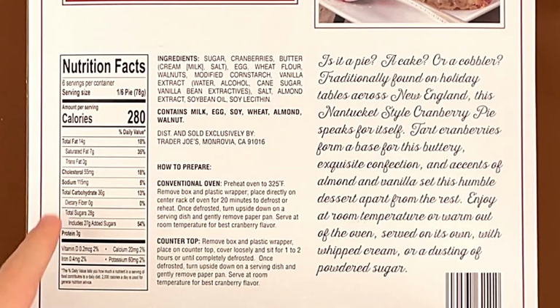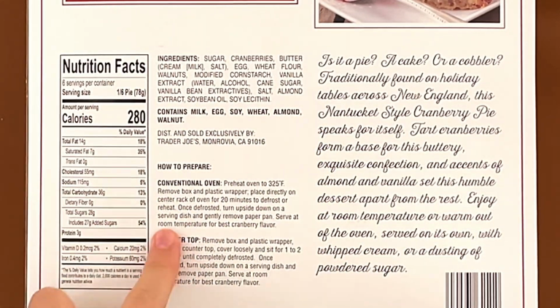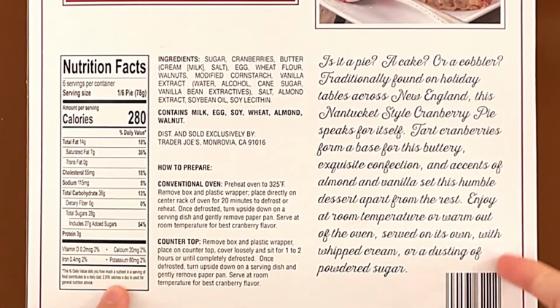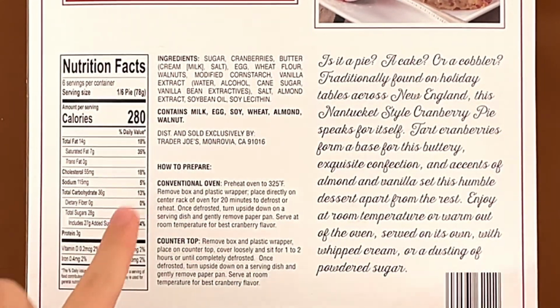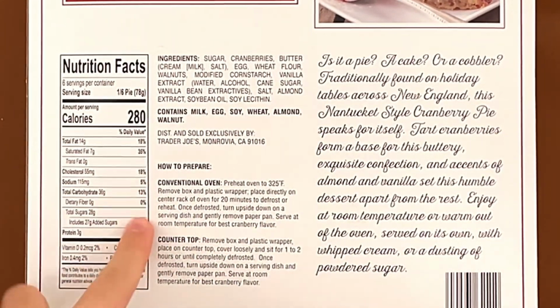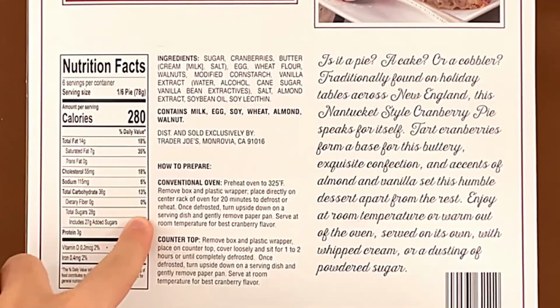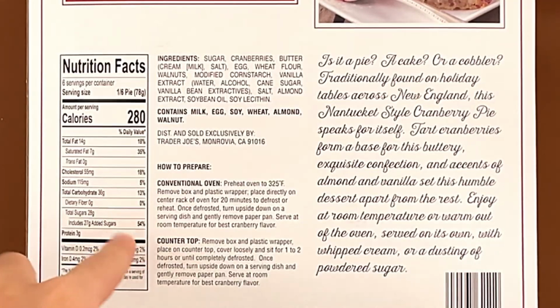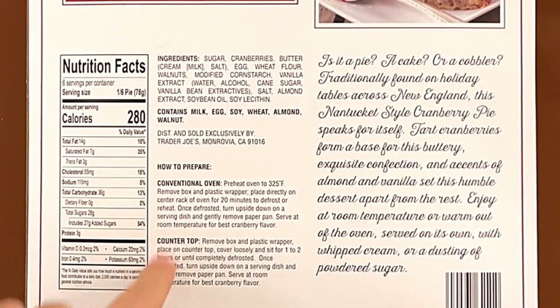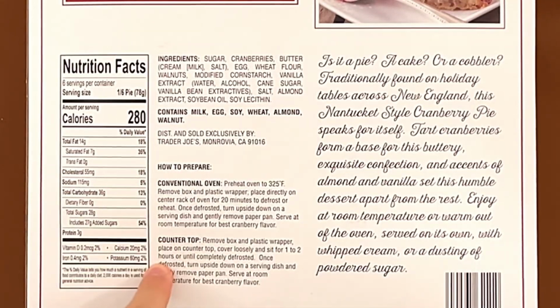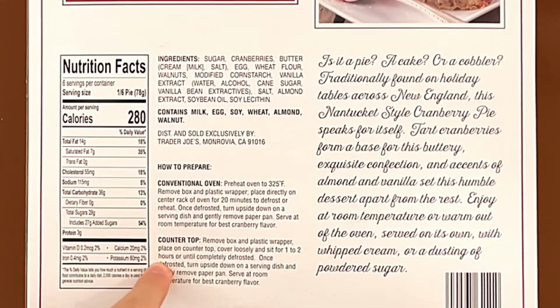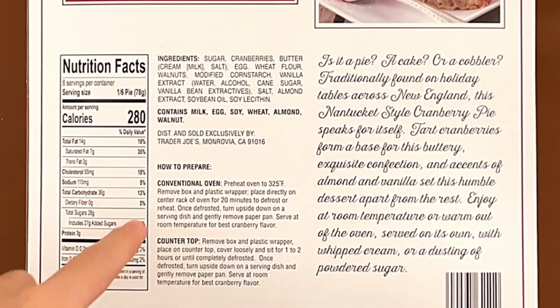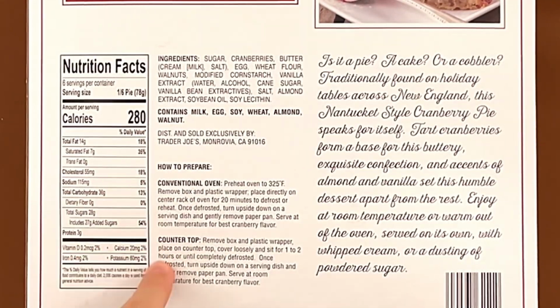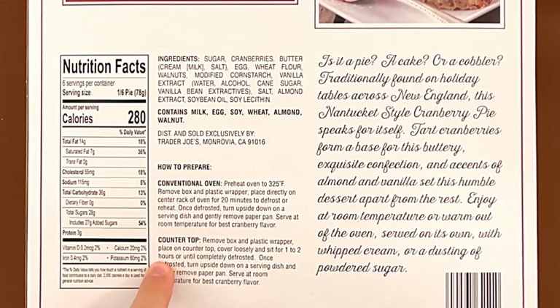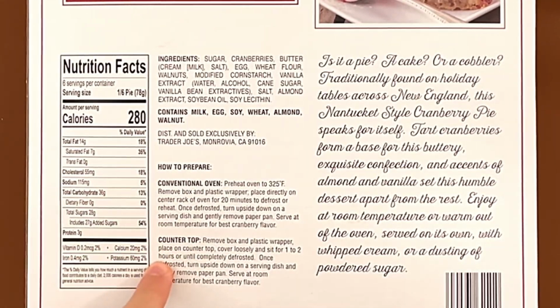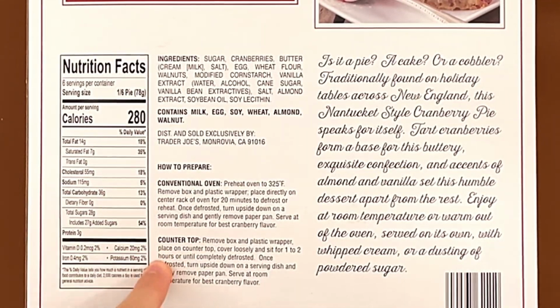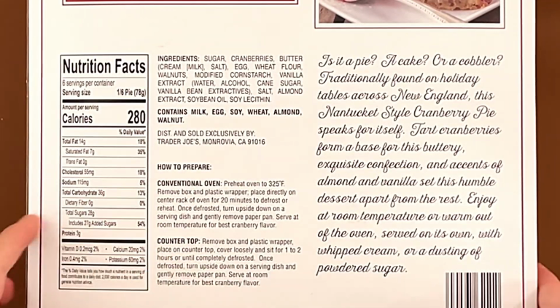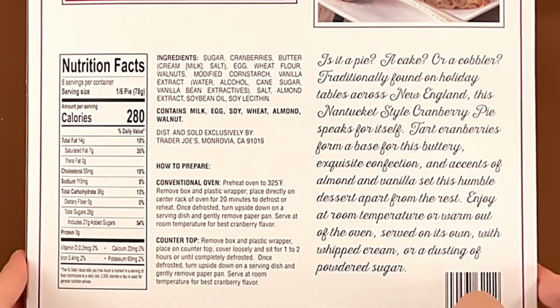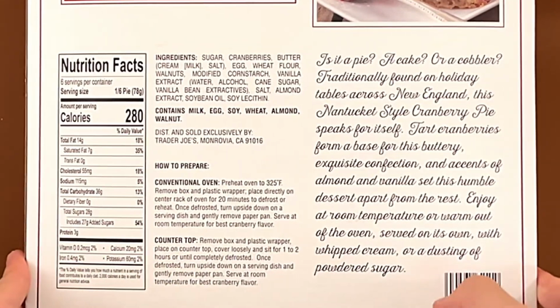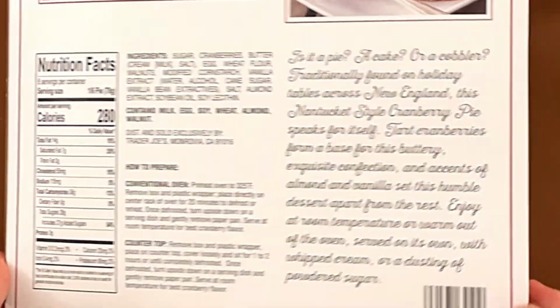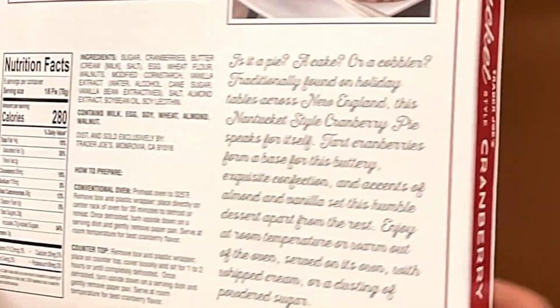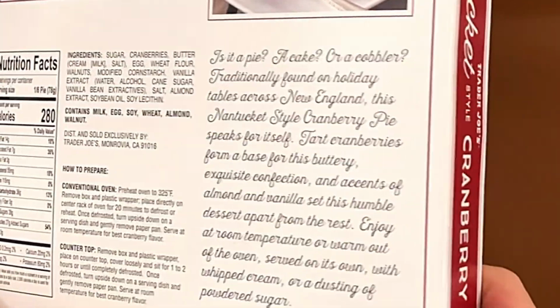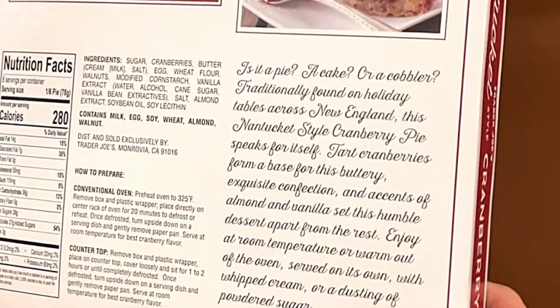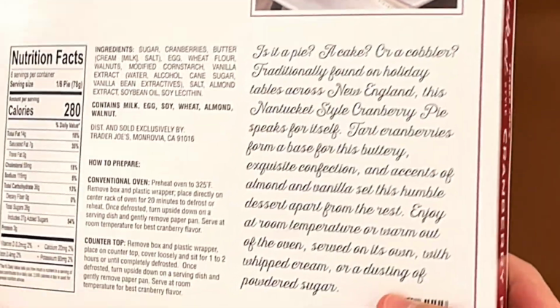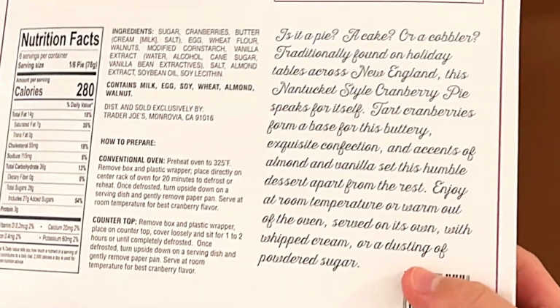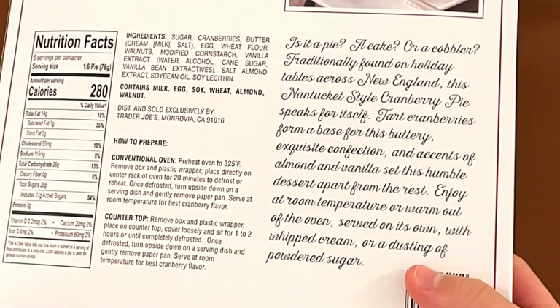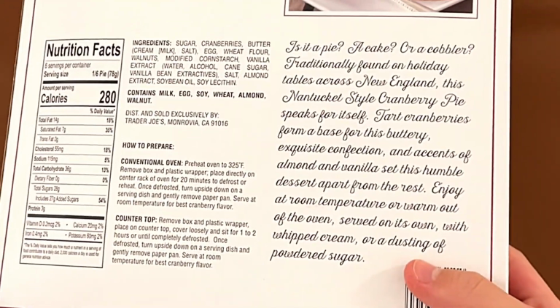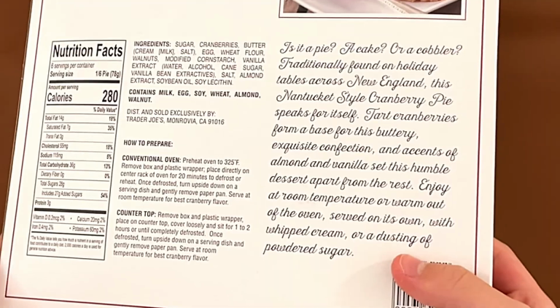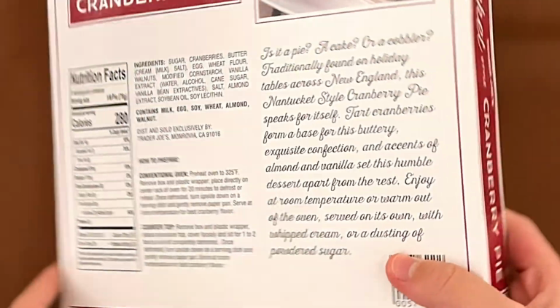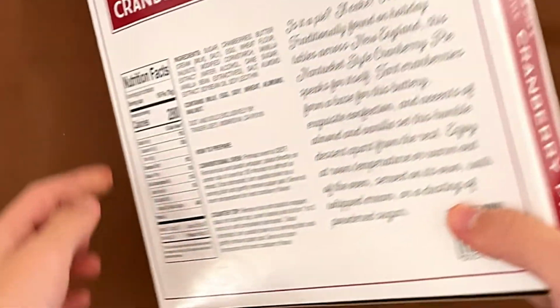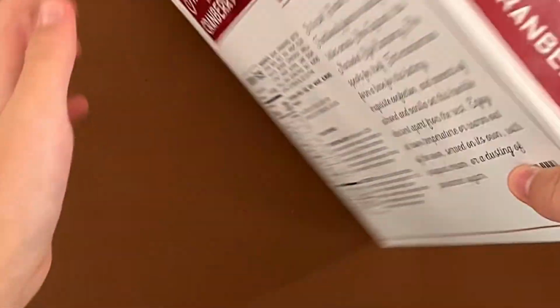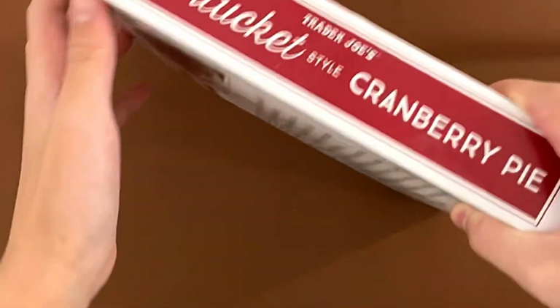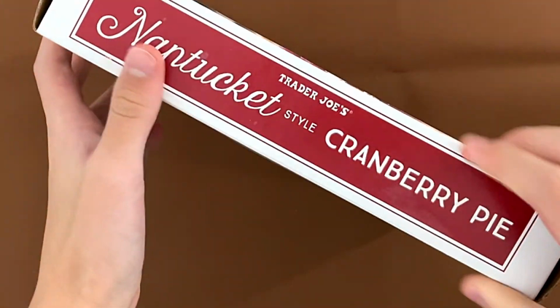How to prepare: conventional oven or countertop. We did the countertop method this time because we had enough time to defrost for one to two hours, which we did.